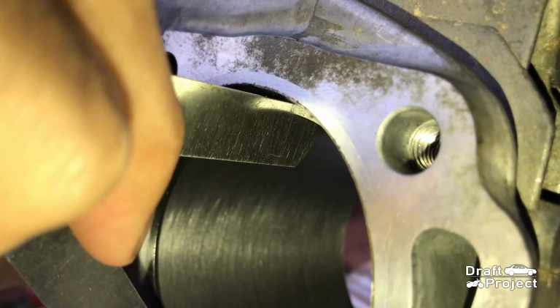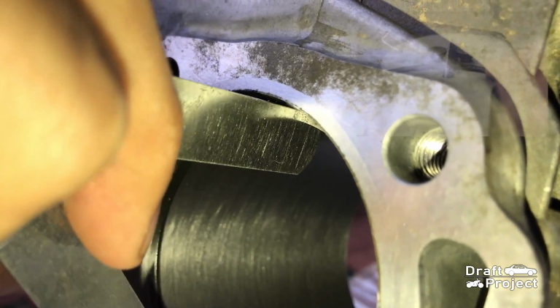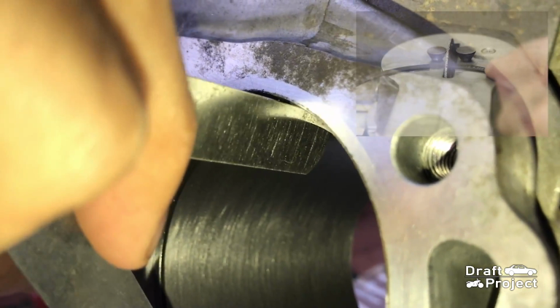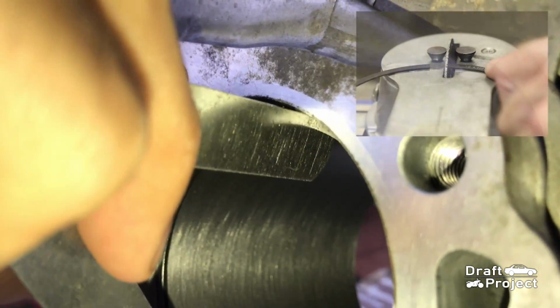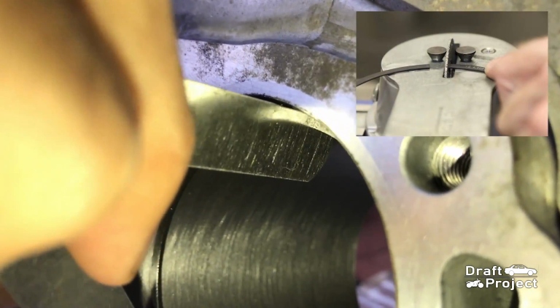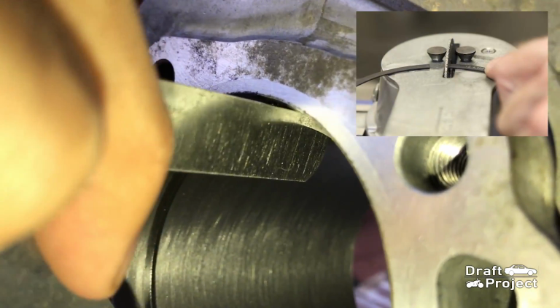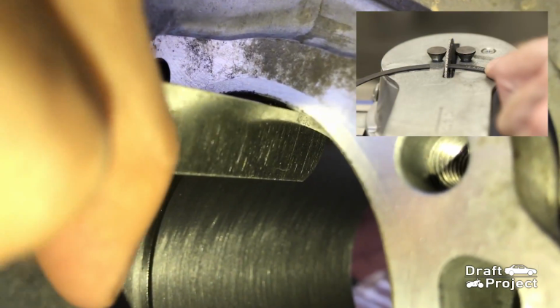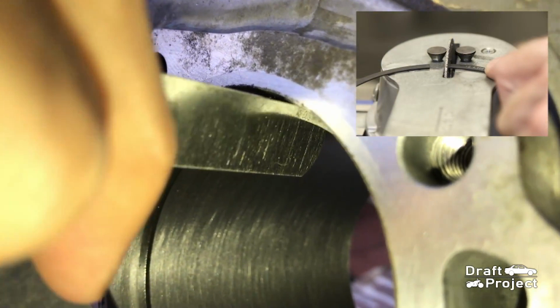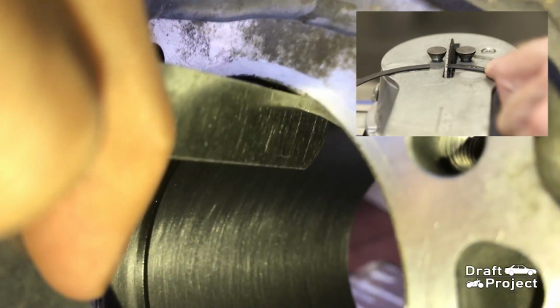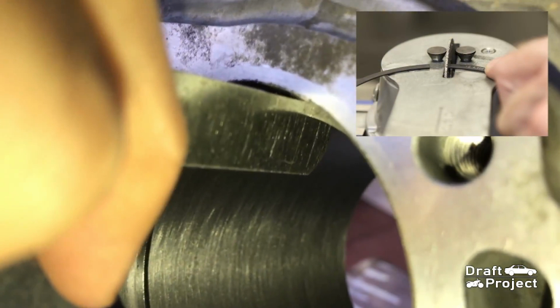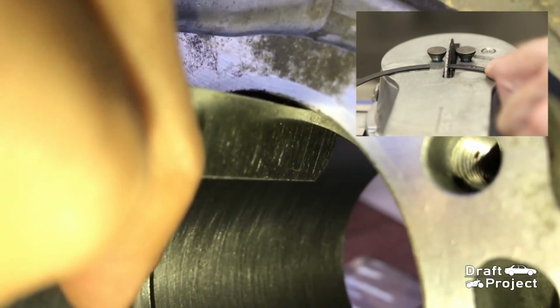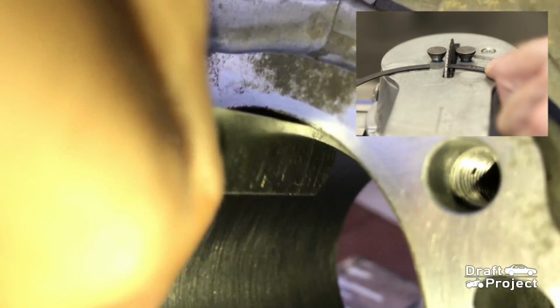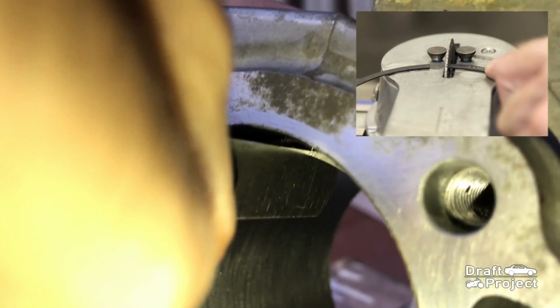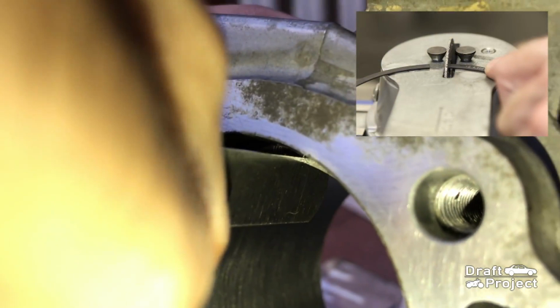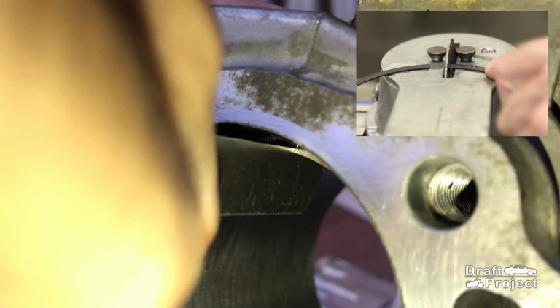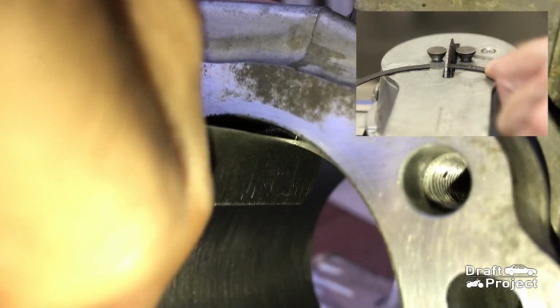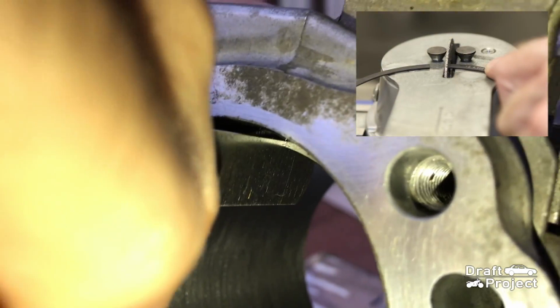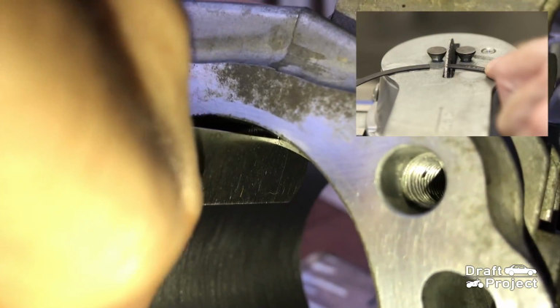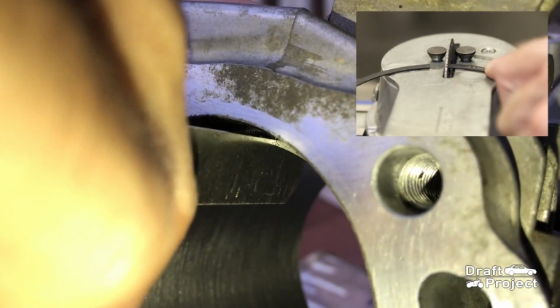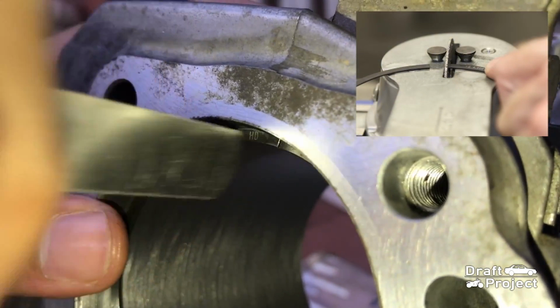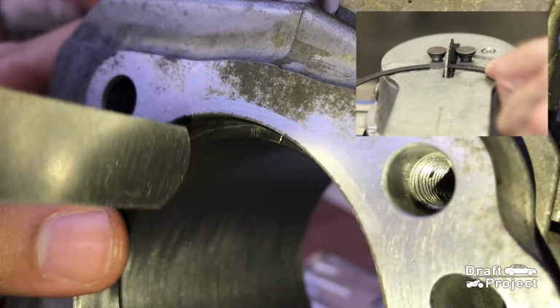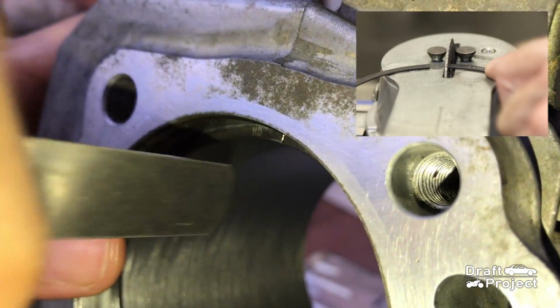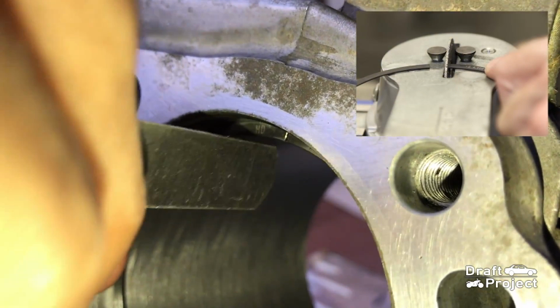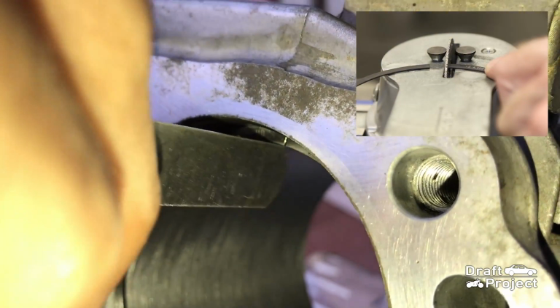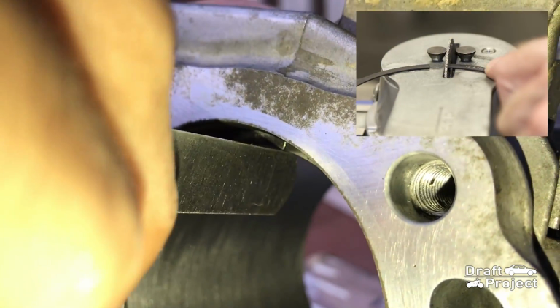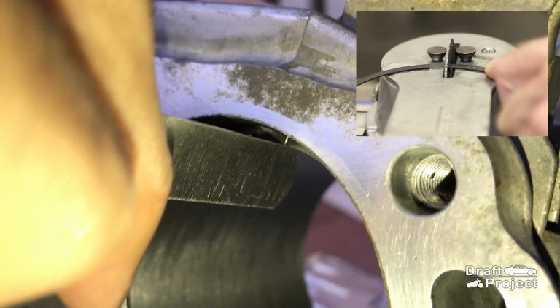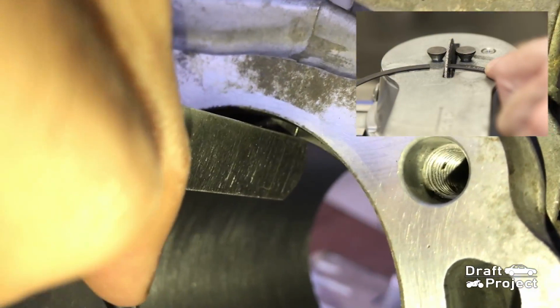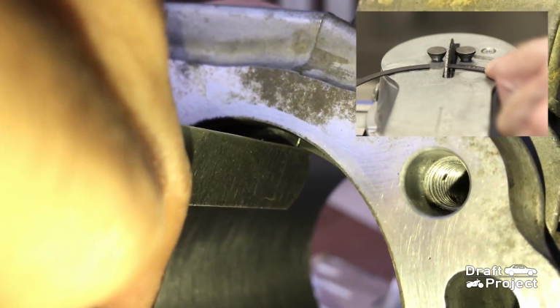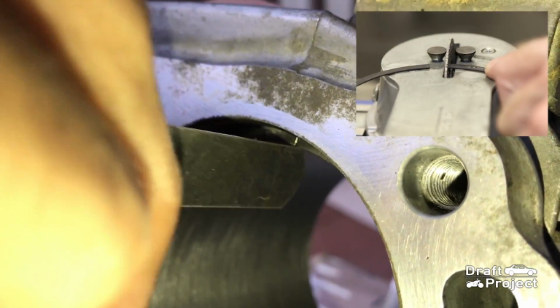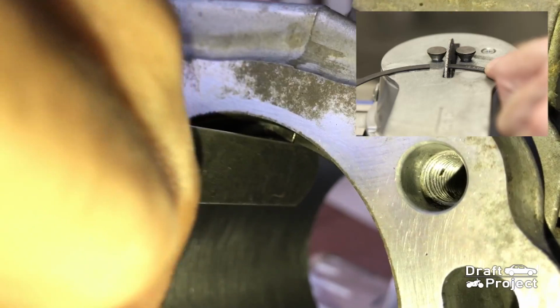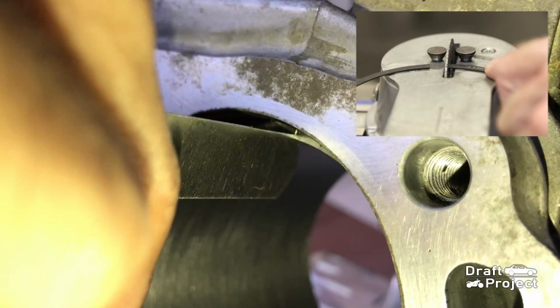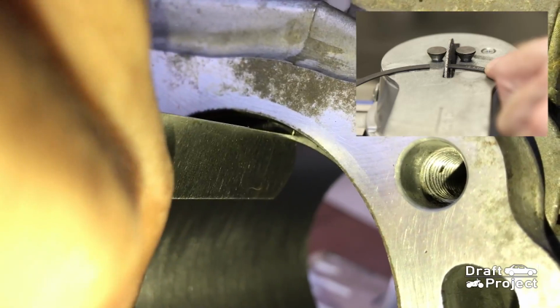You can sand the end of the rings to decrease the material and increase the gap.